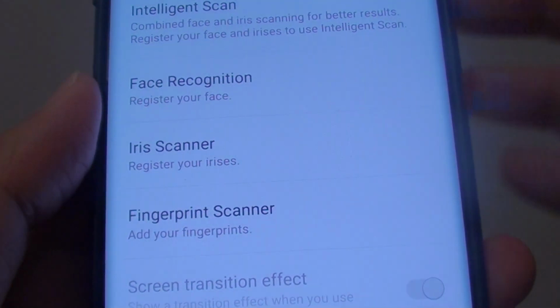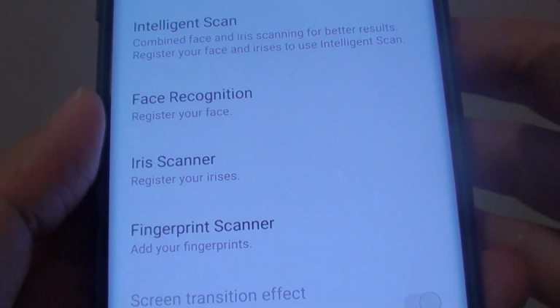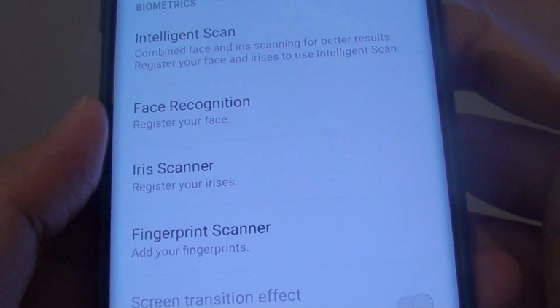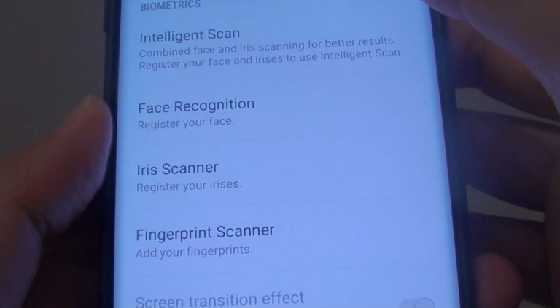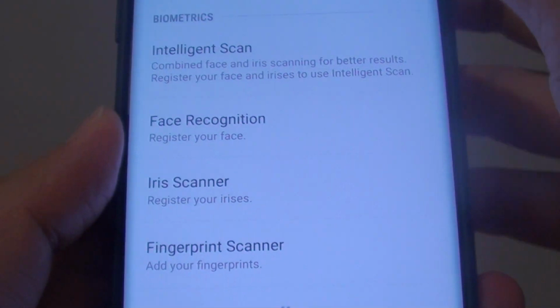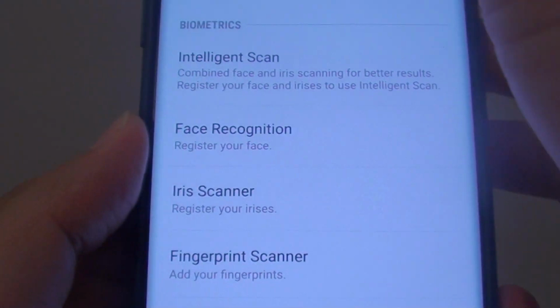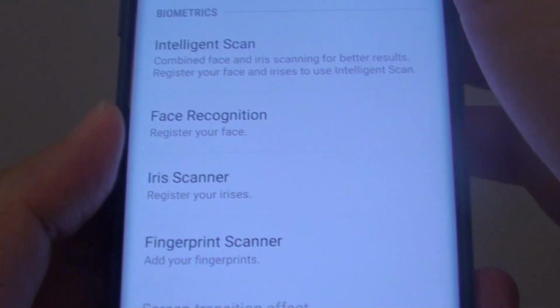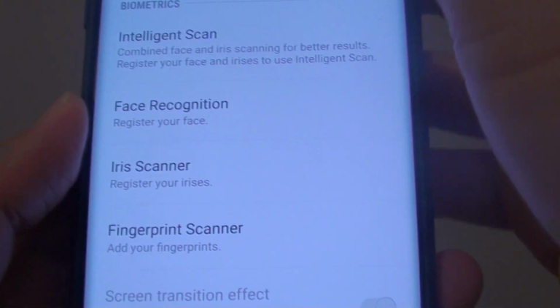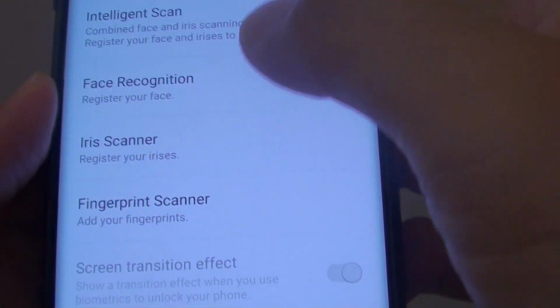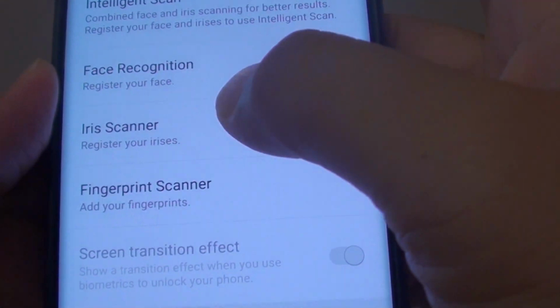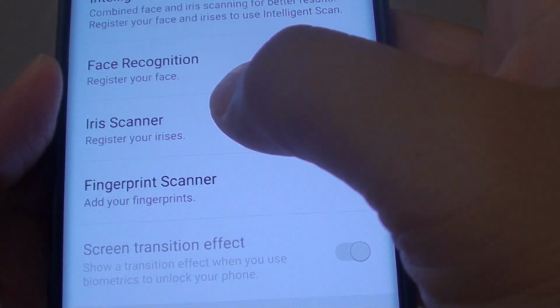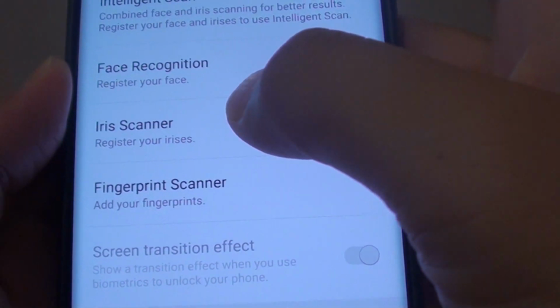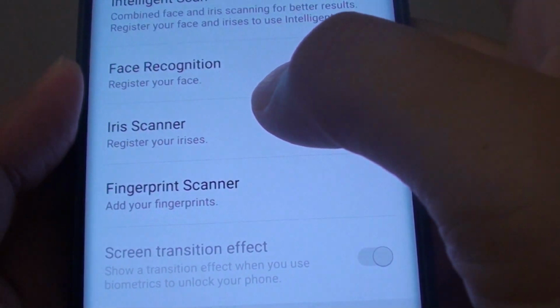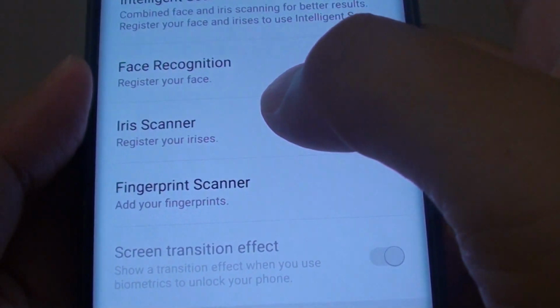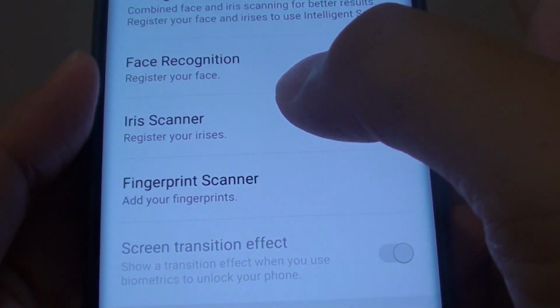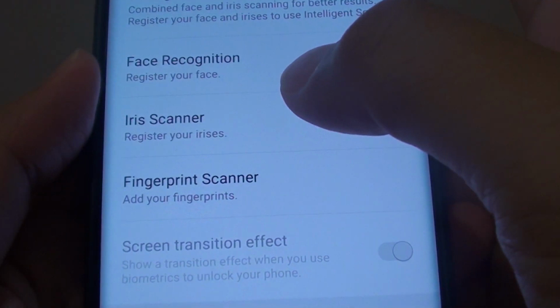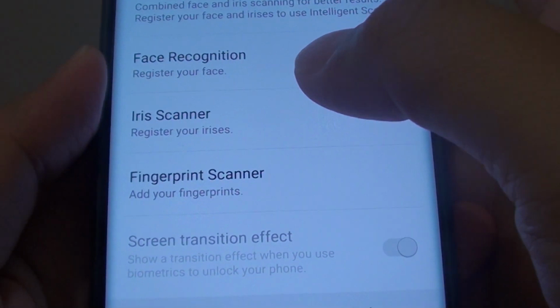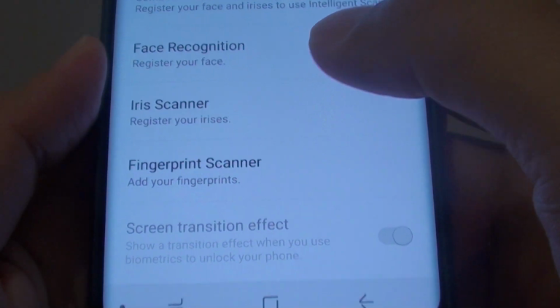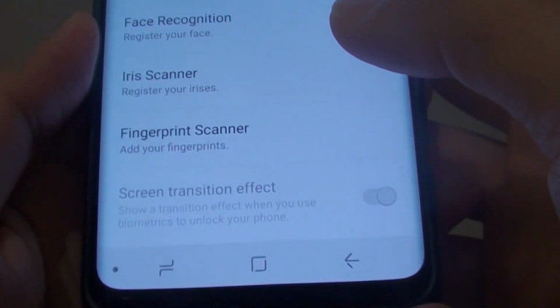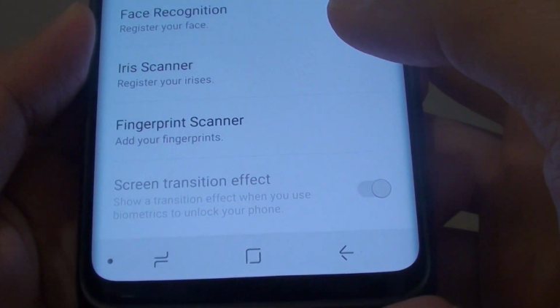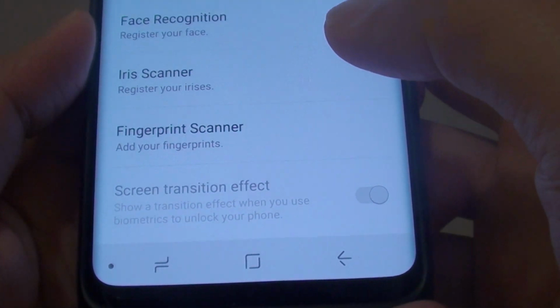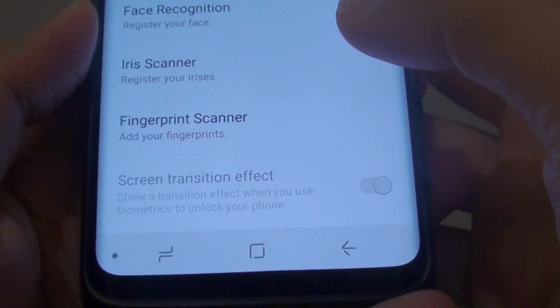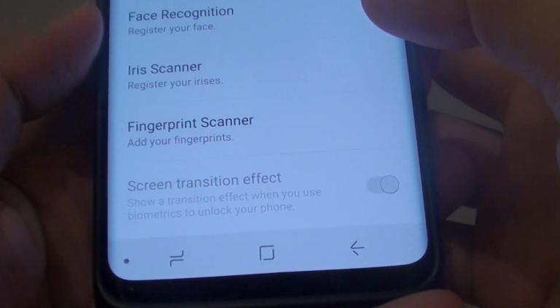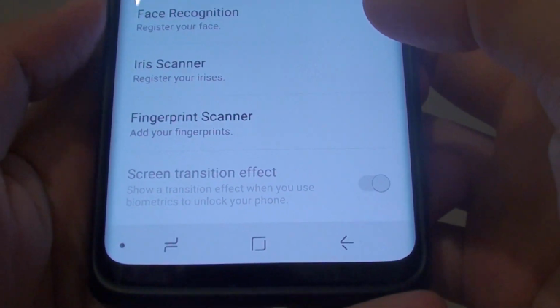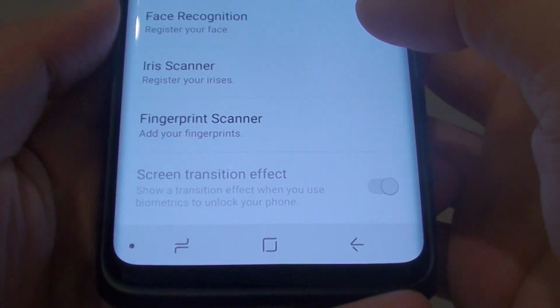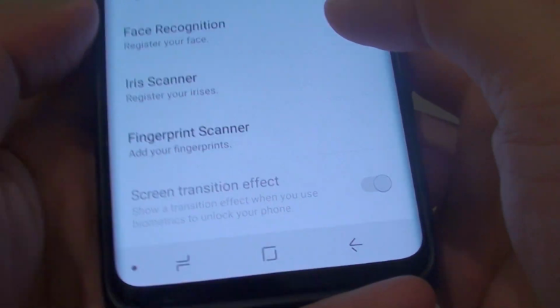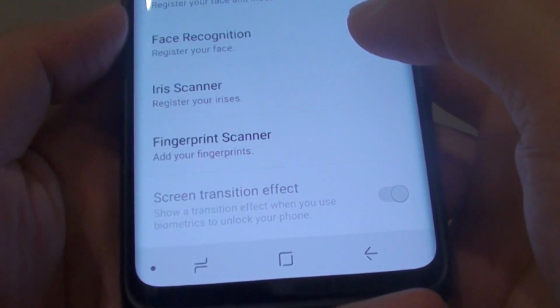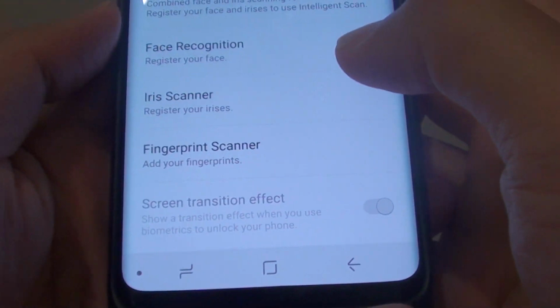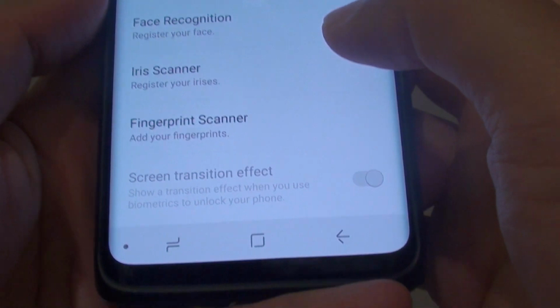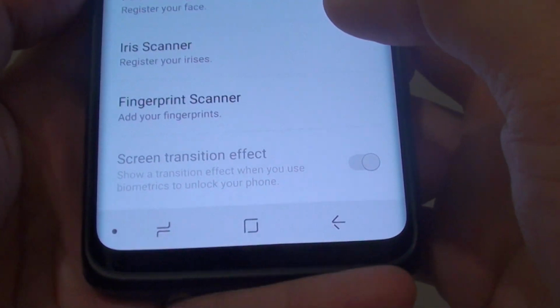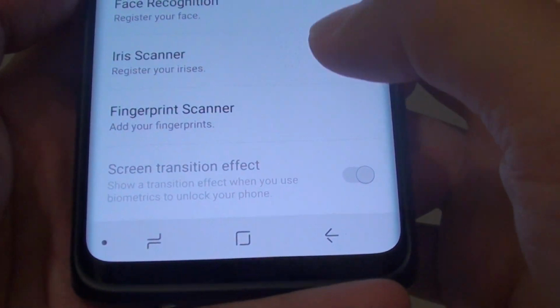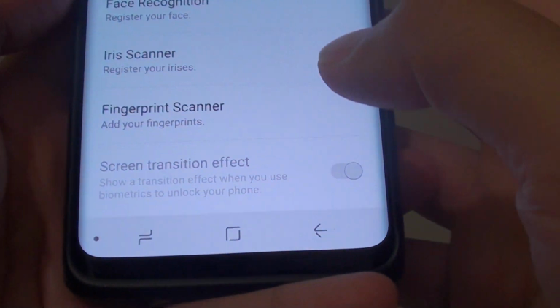How to set up the lock screen iris scanner on the Samsung Galaxy S9 or the S9 Plus.